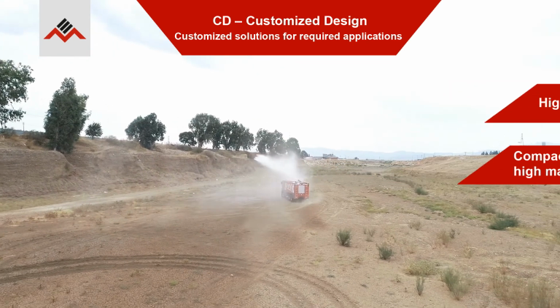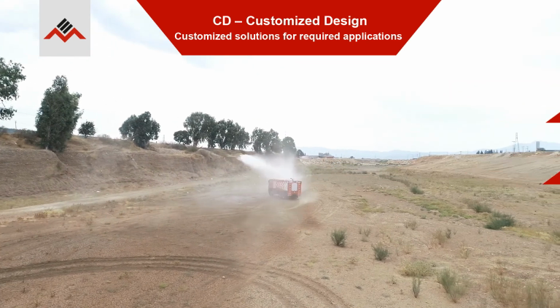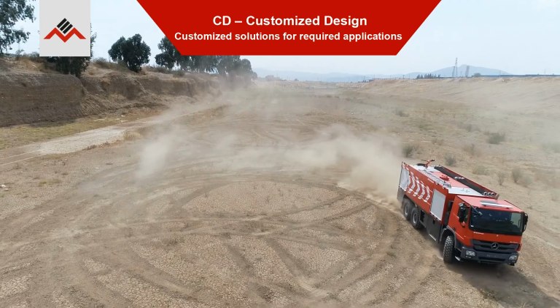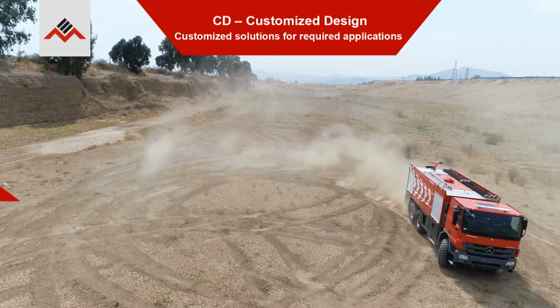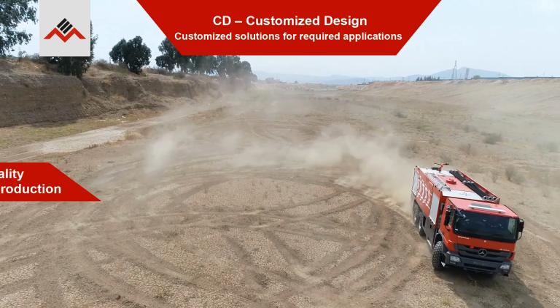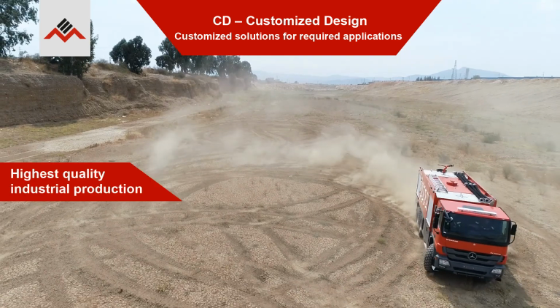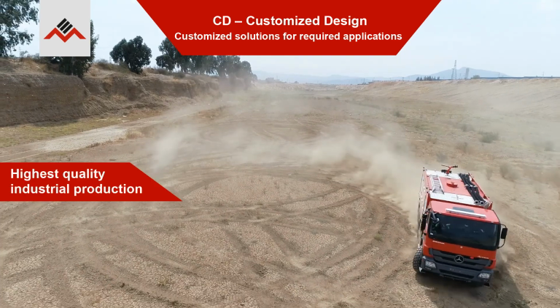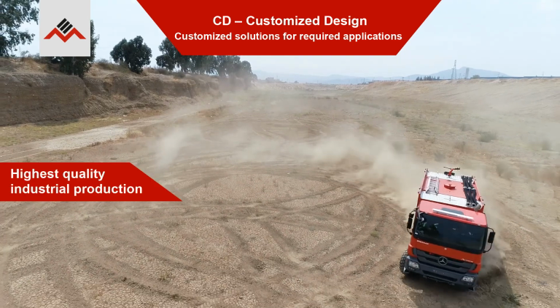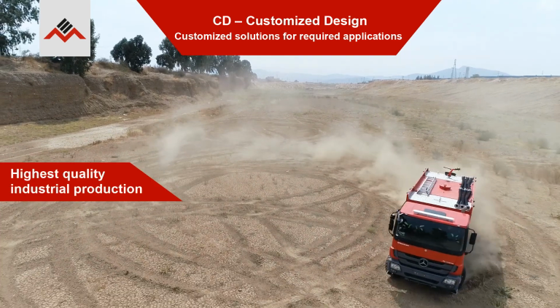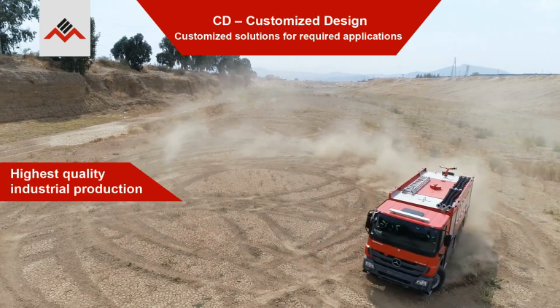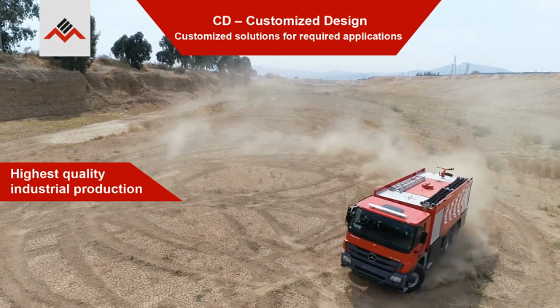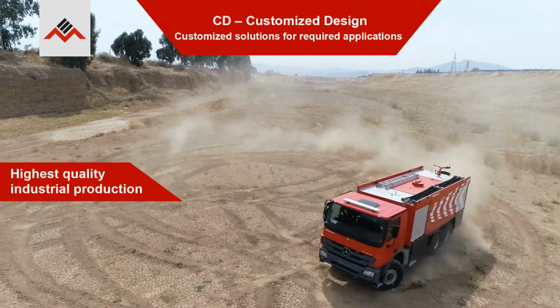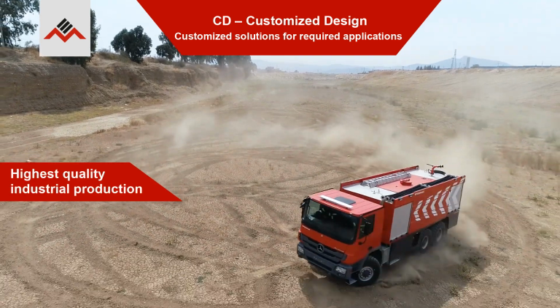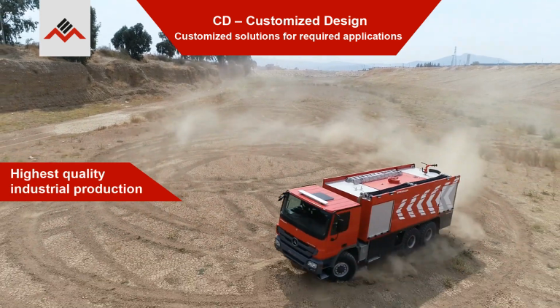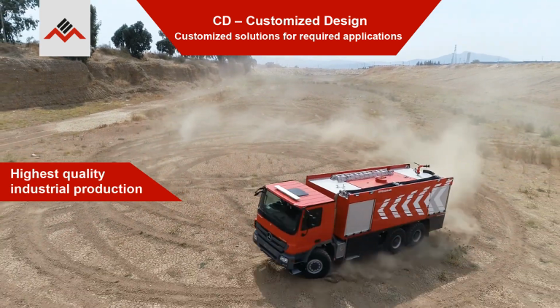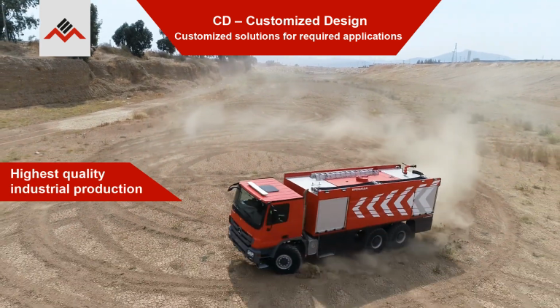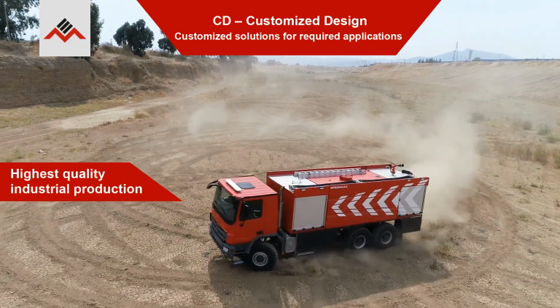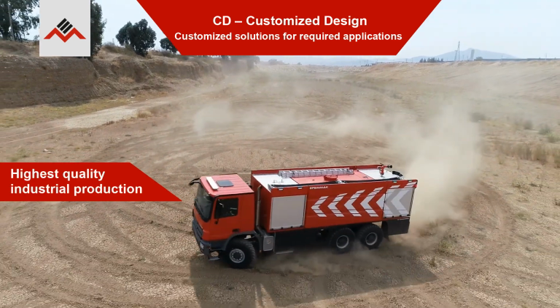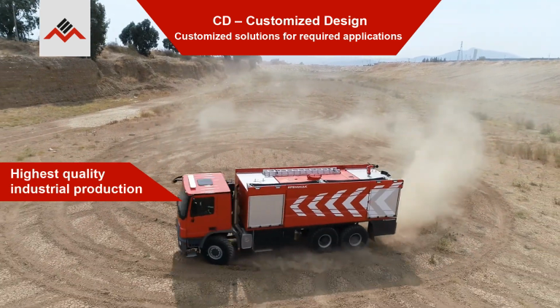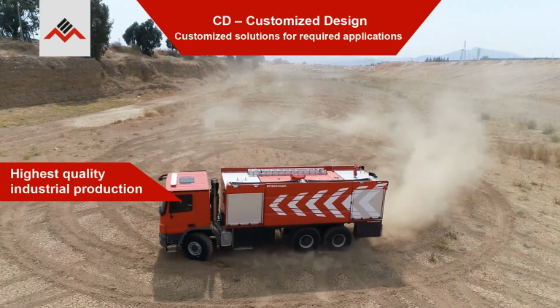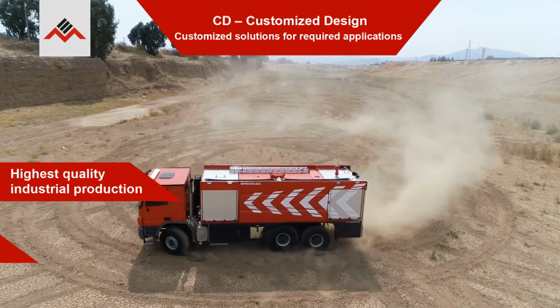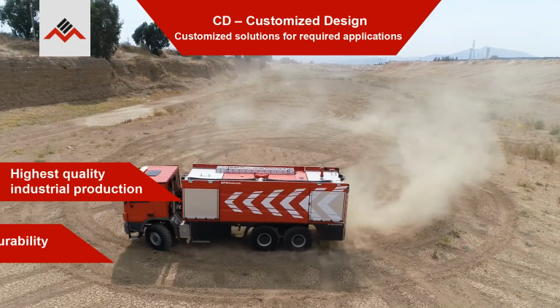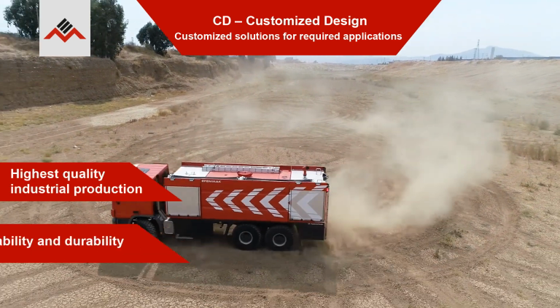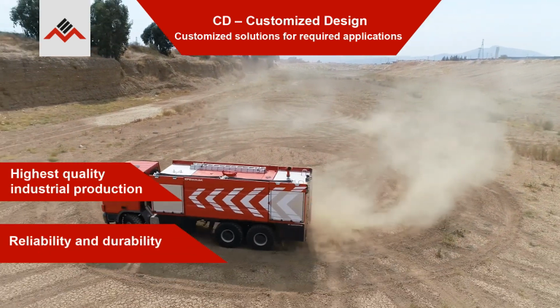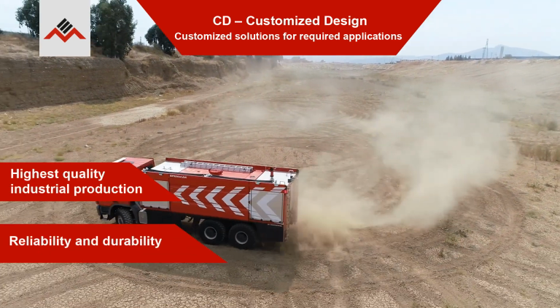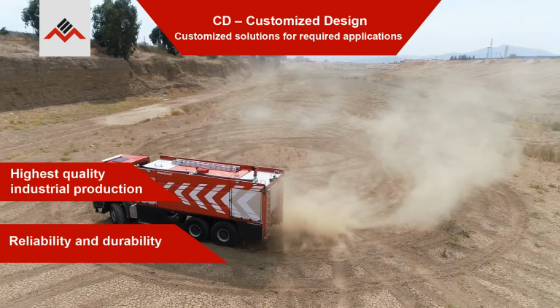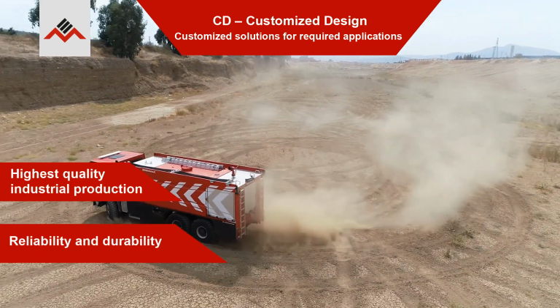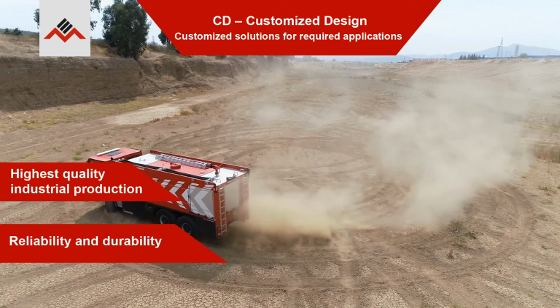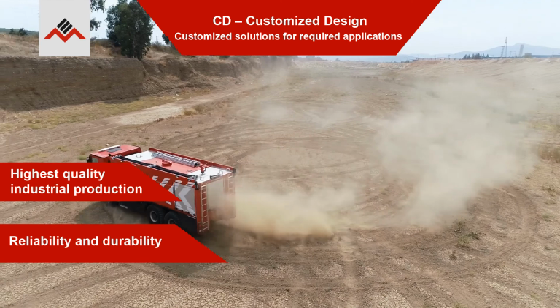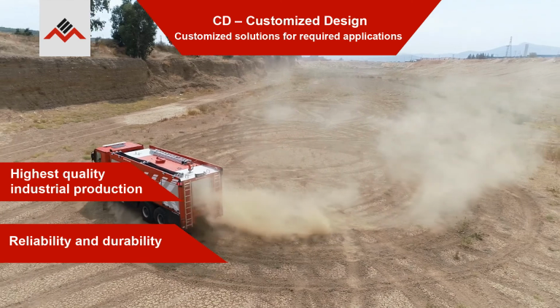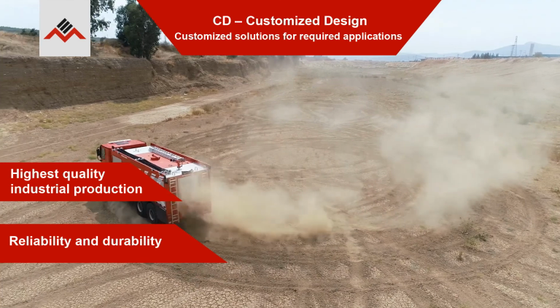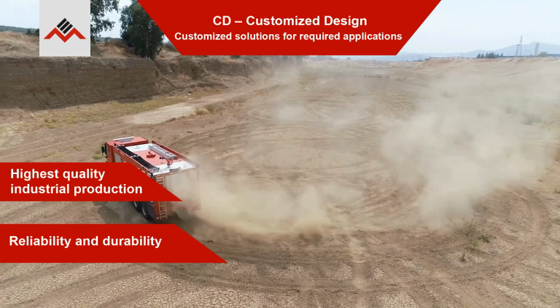Highest quality industrial production, reliability and durability.